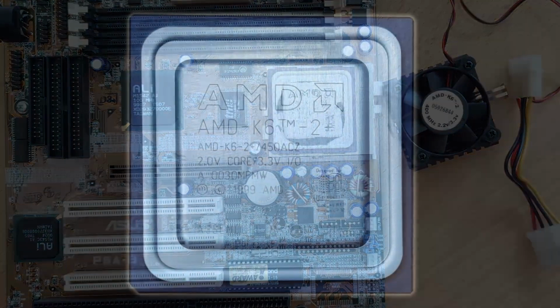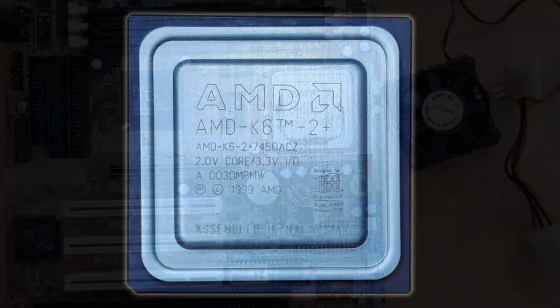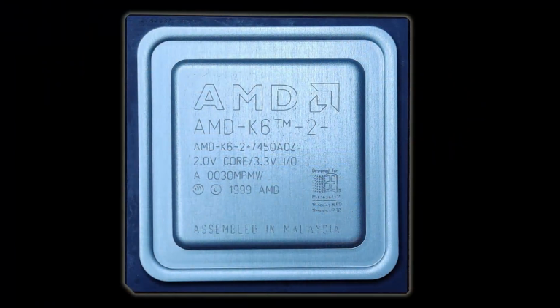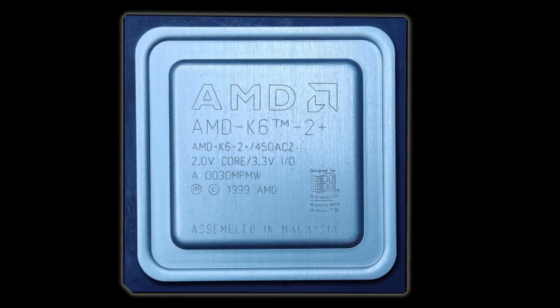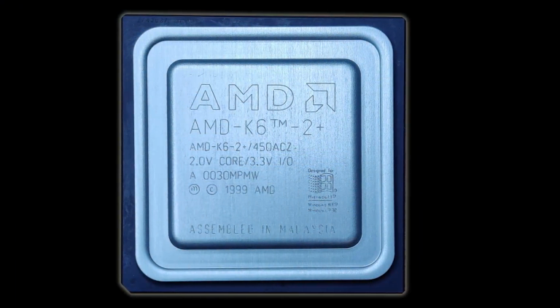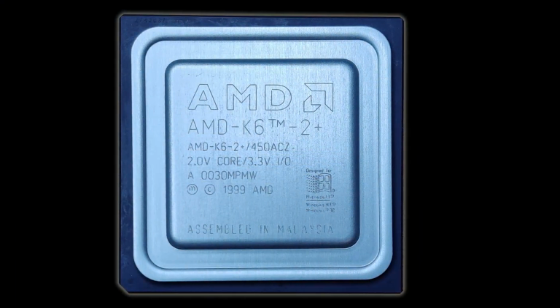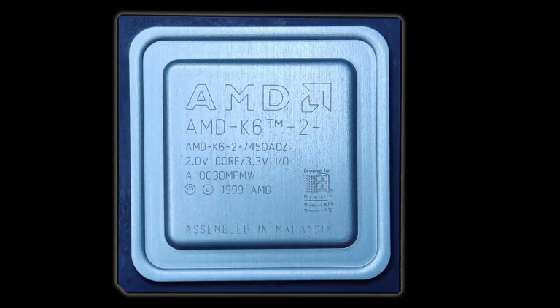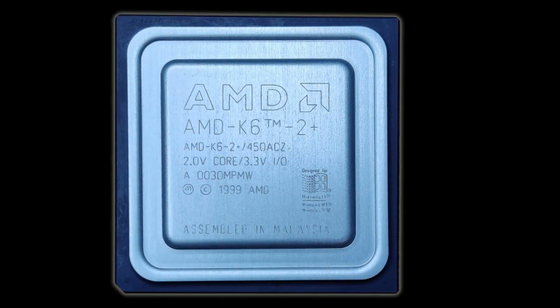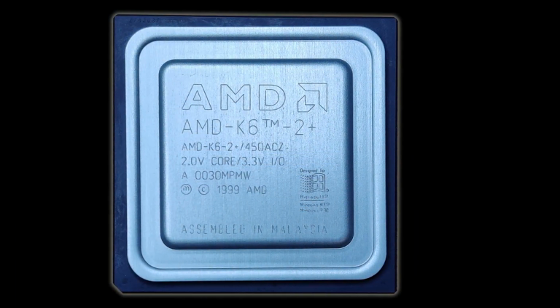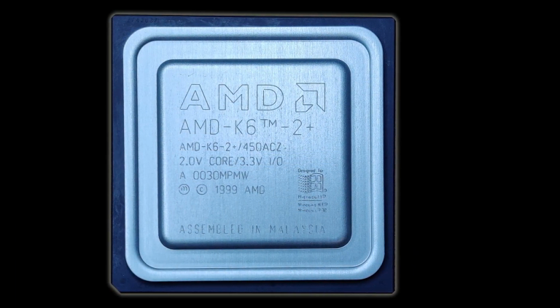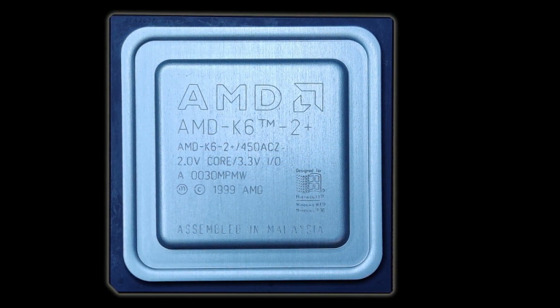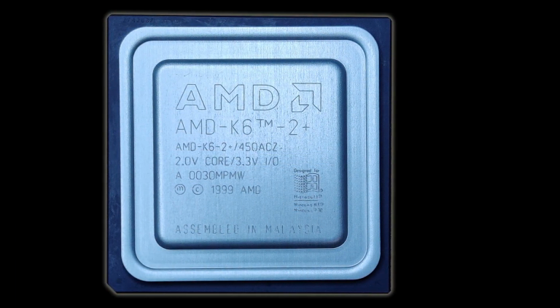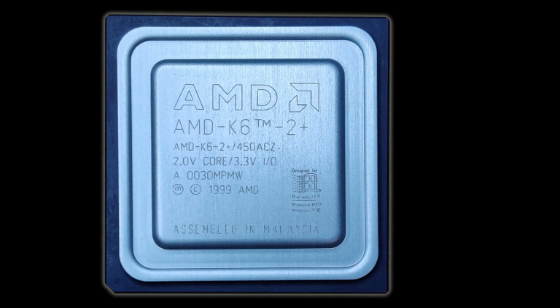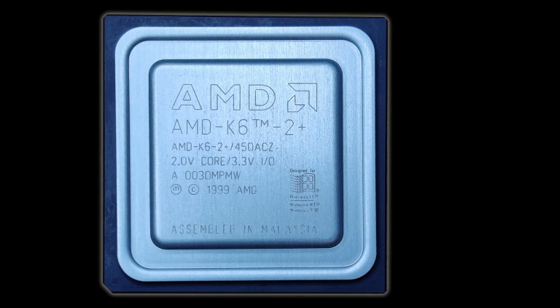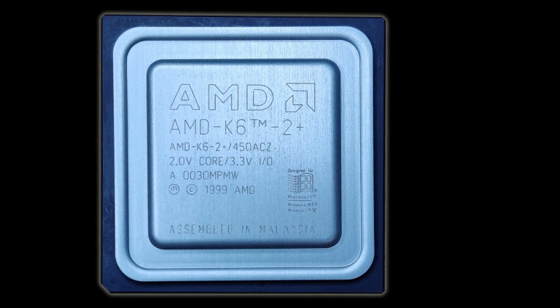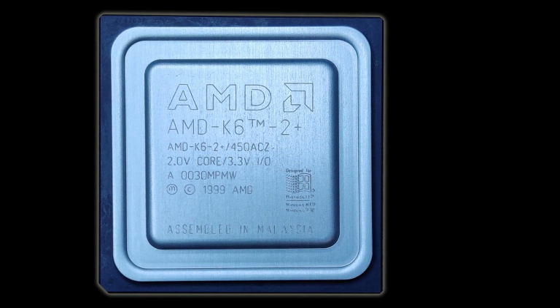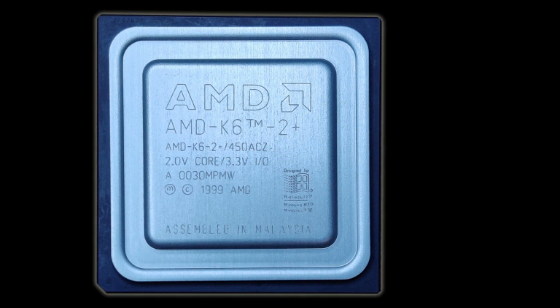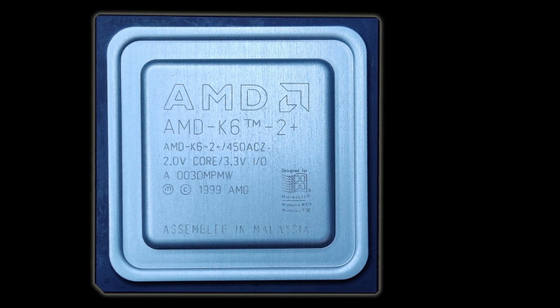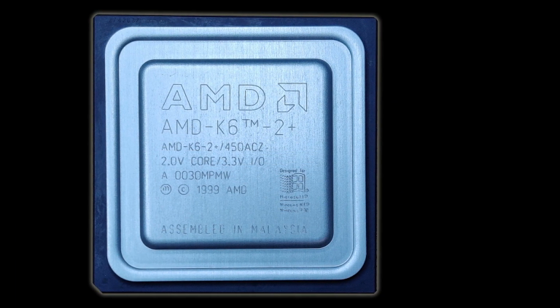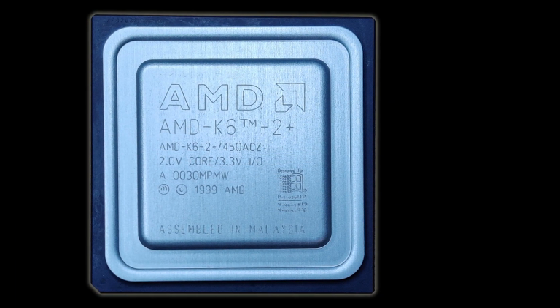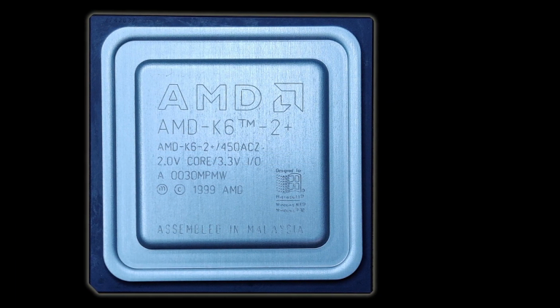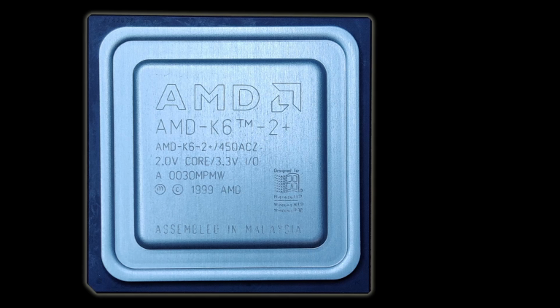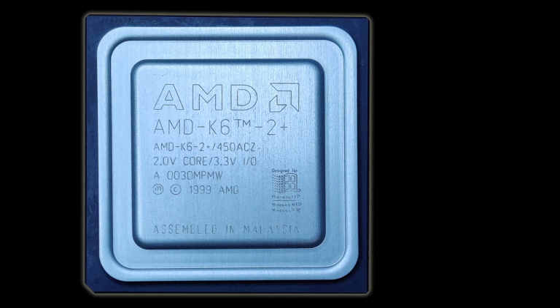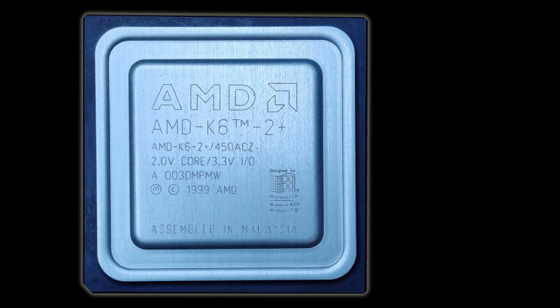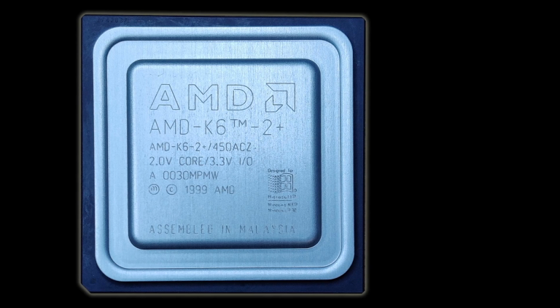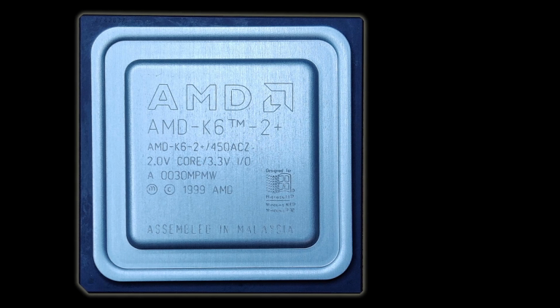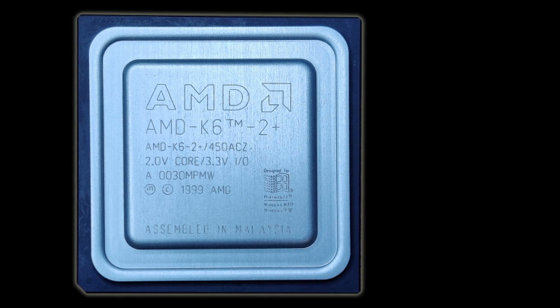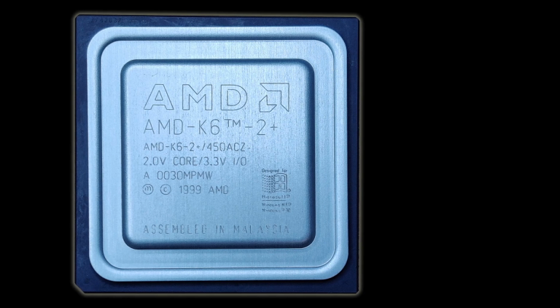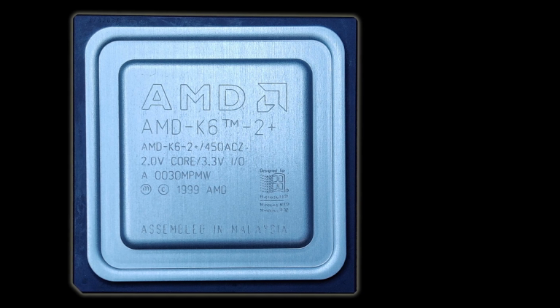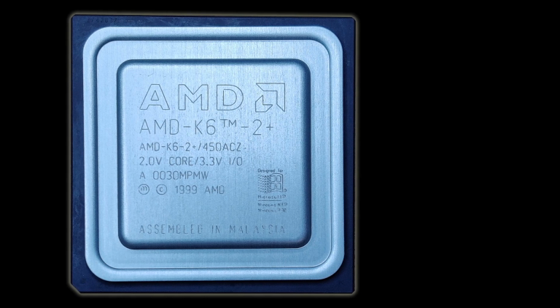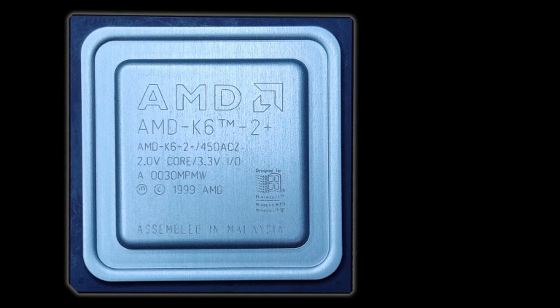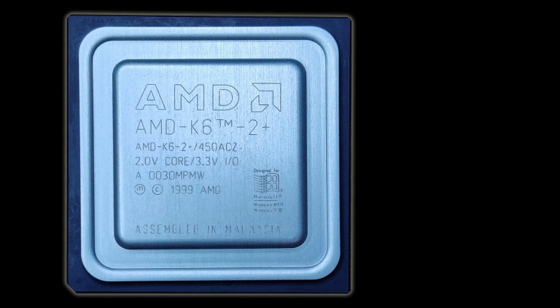I just have to get my hands on a SuperSocket 7 board so we can explore more options in the future. I am happy that the modified K6II works well and even overclocks. From now on, this will be my K6III+.